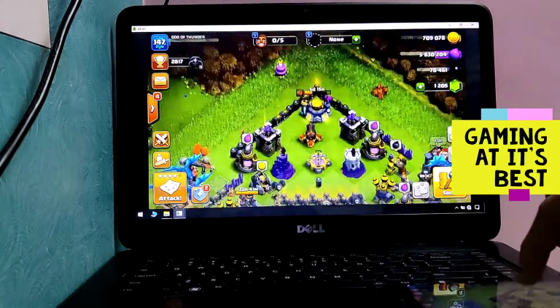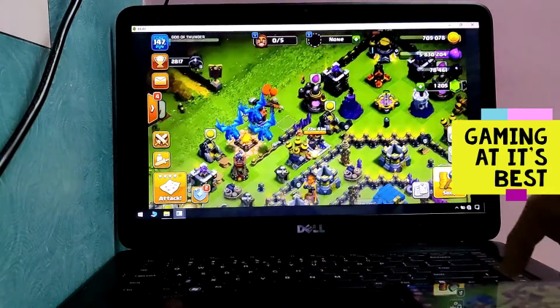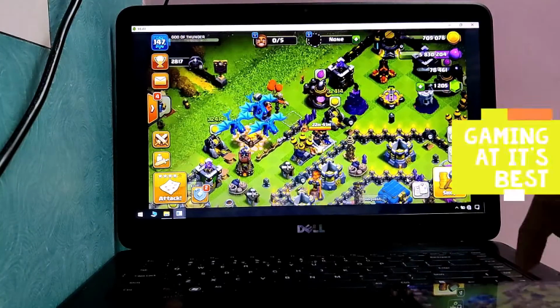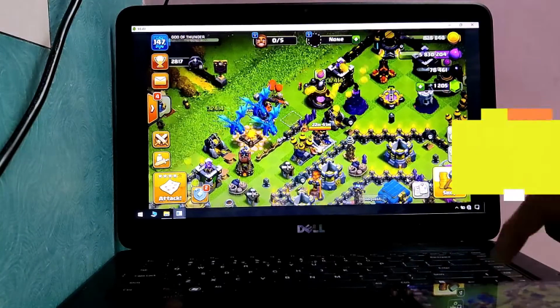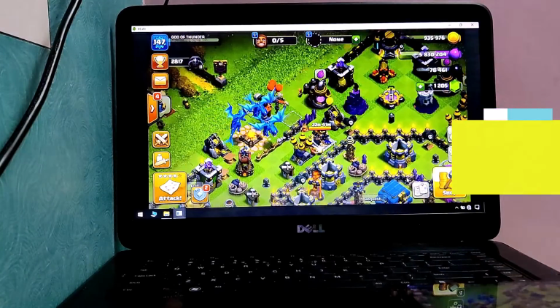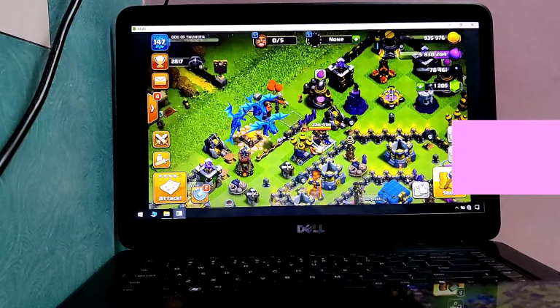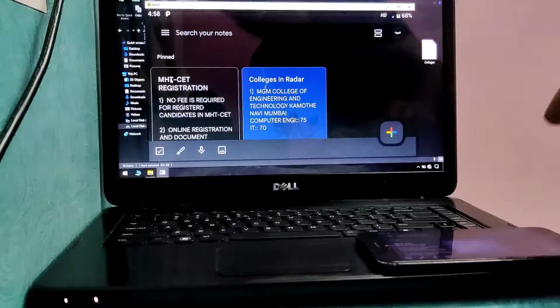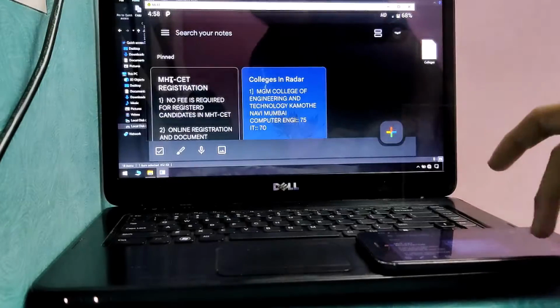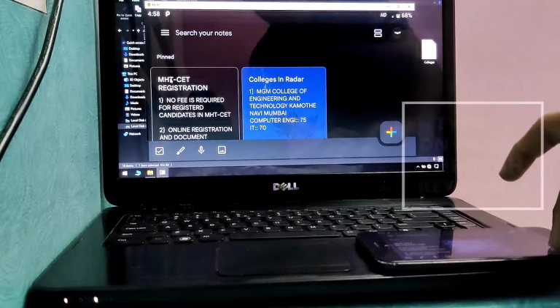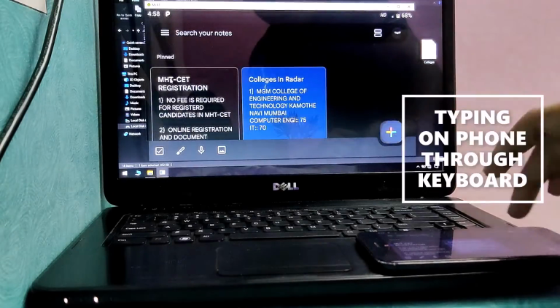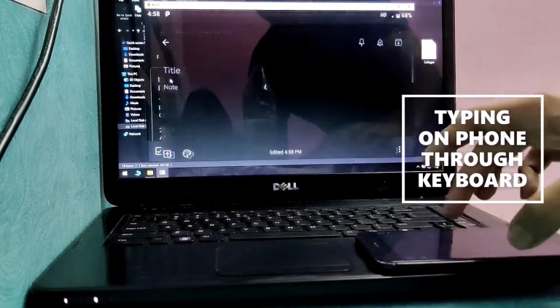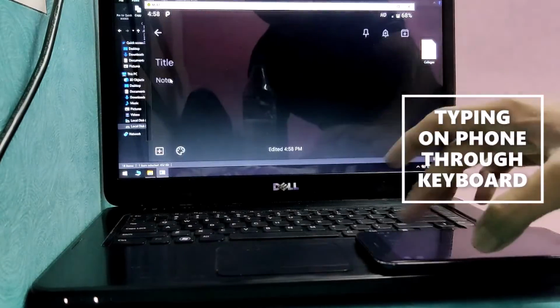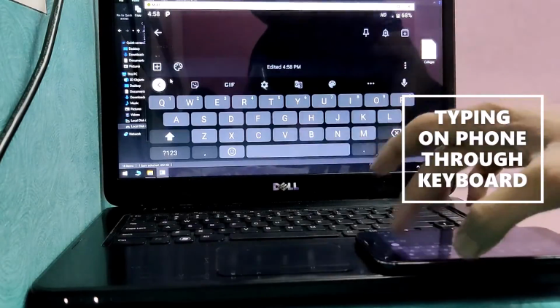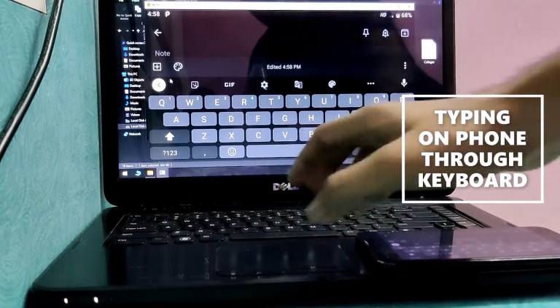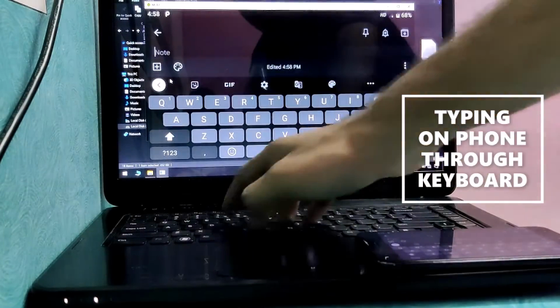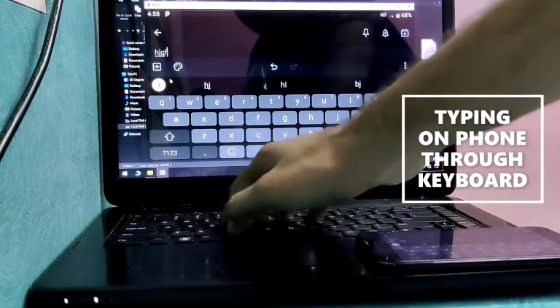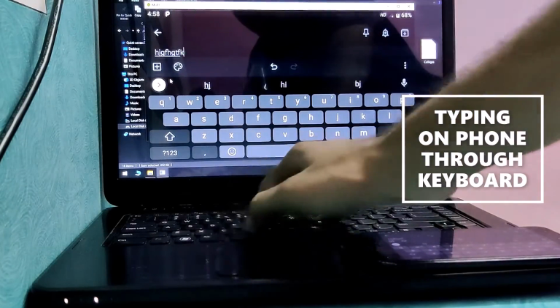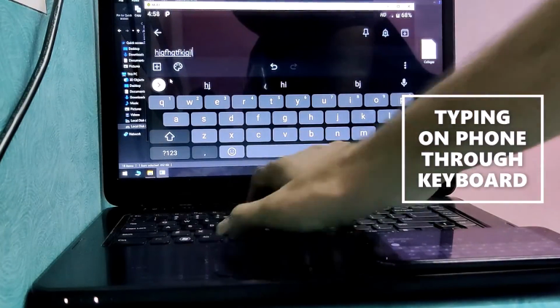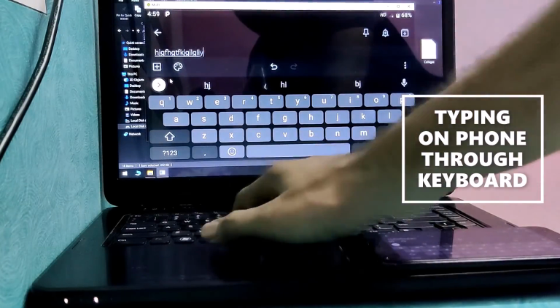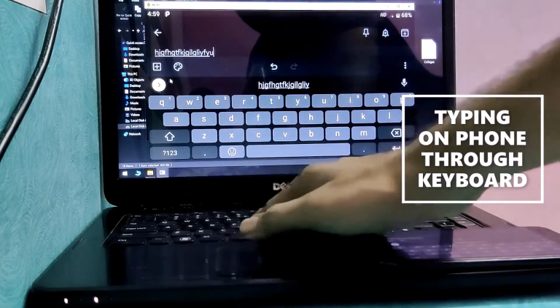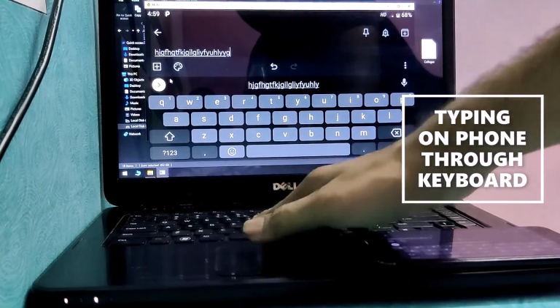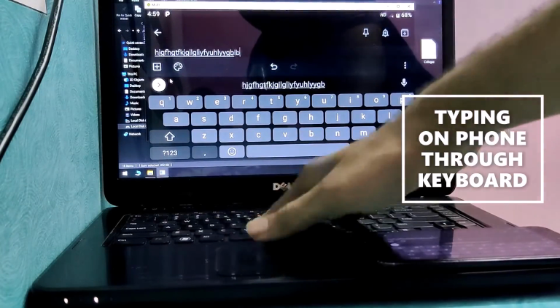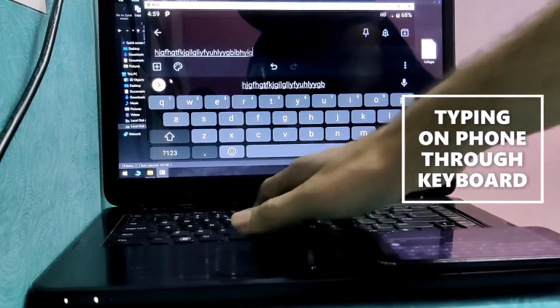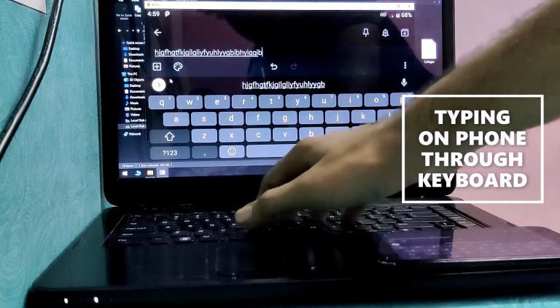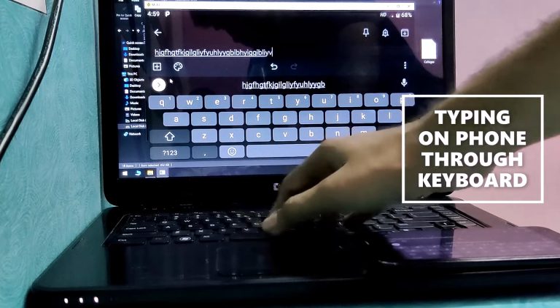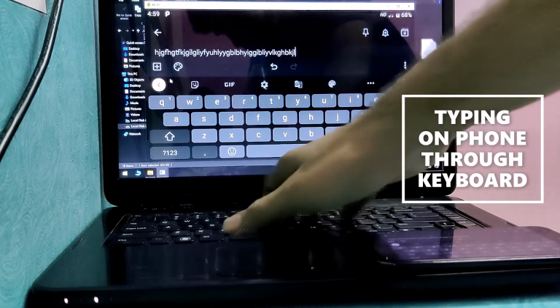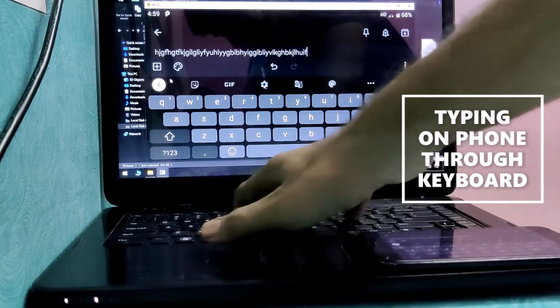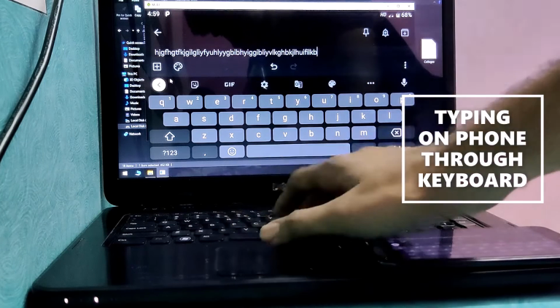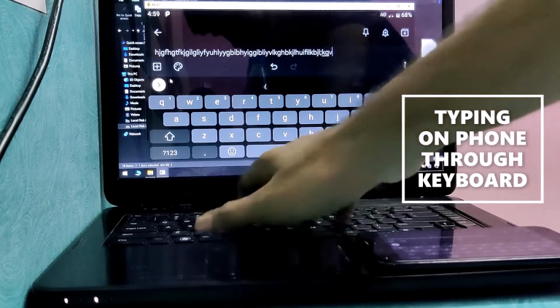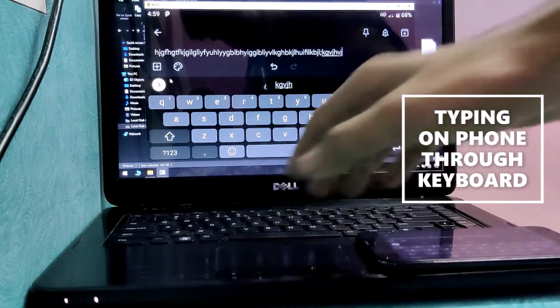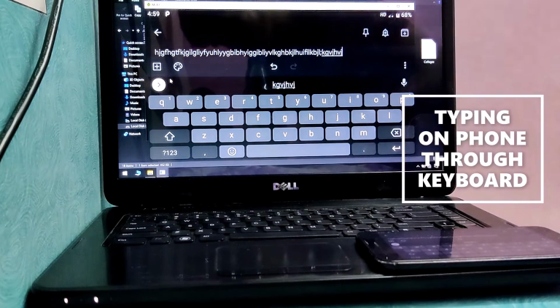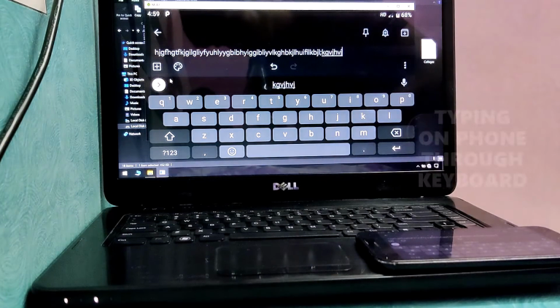Play games on full screen, and you can also type with your keyboard on your phone, so it will be helpful for long typing sessions.